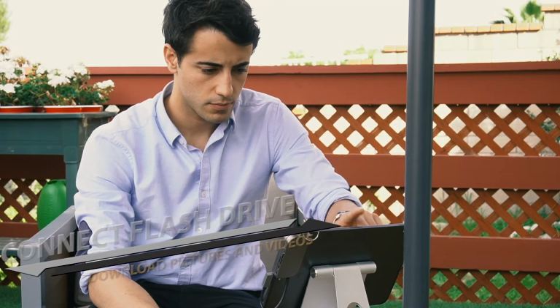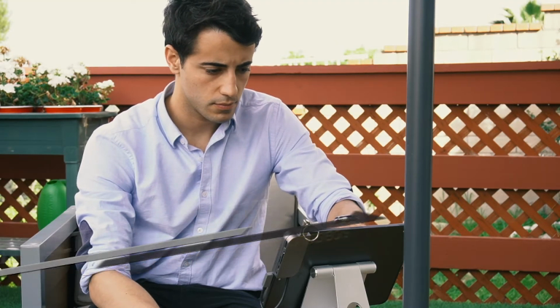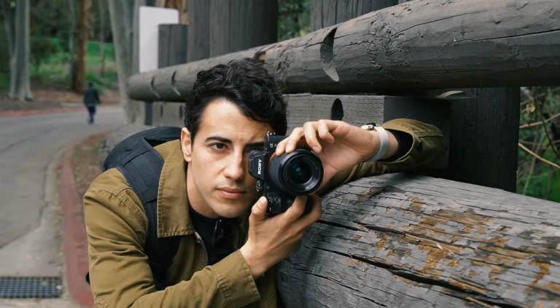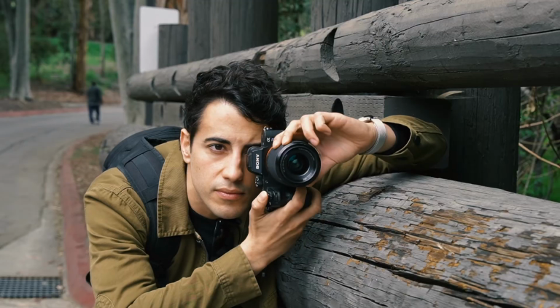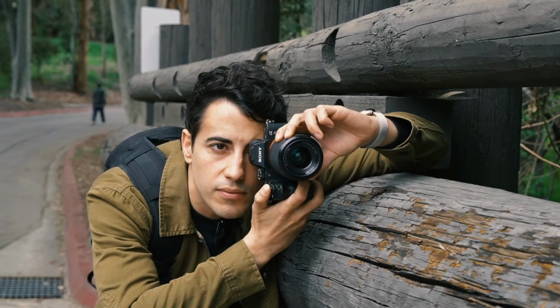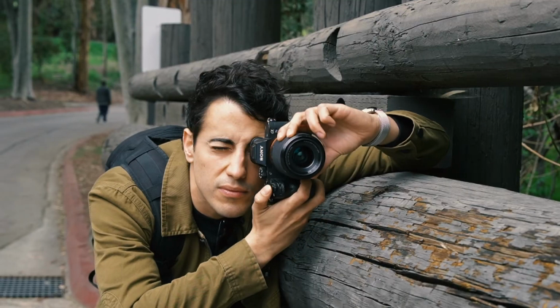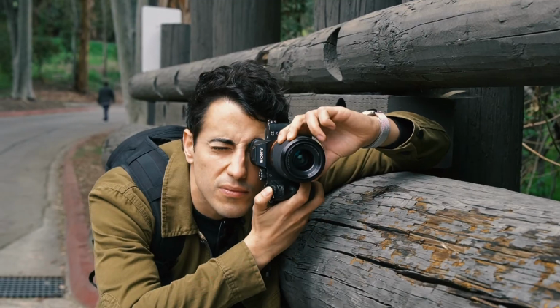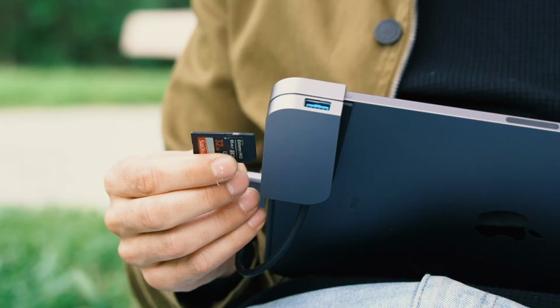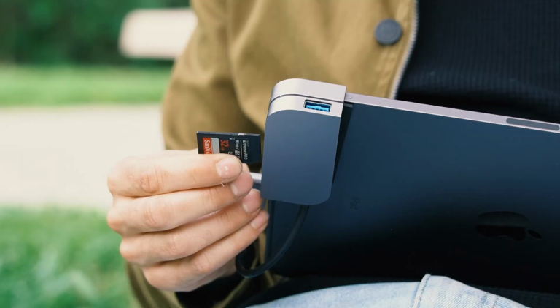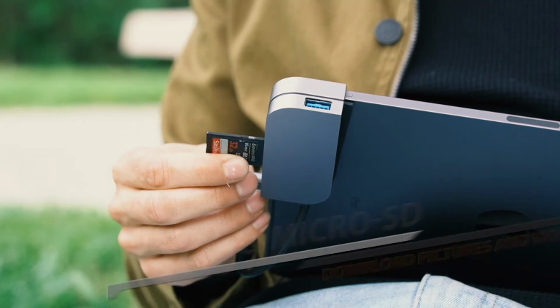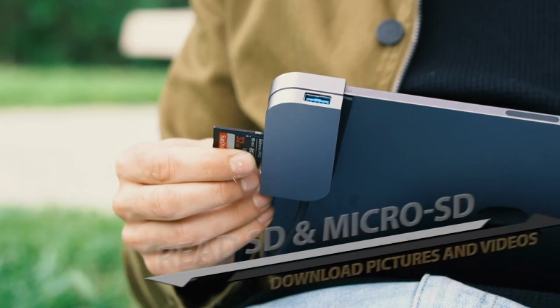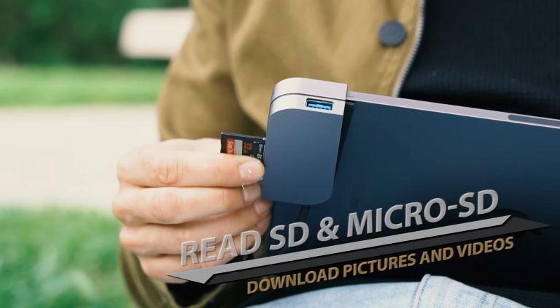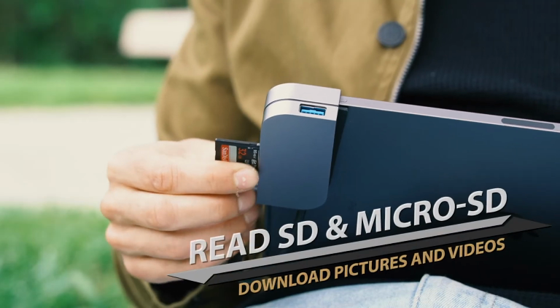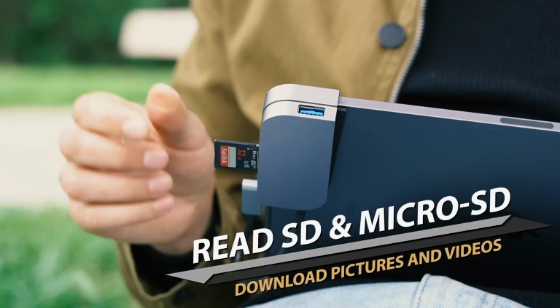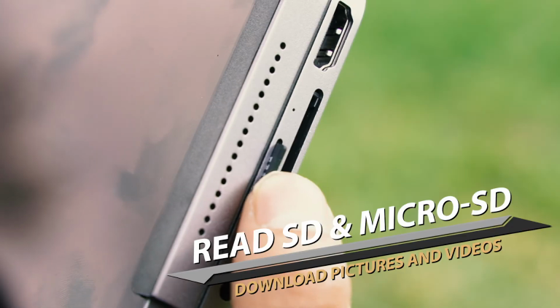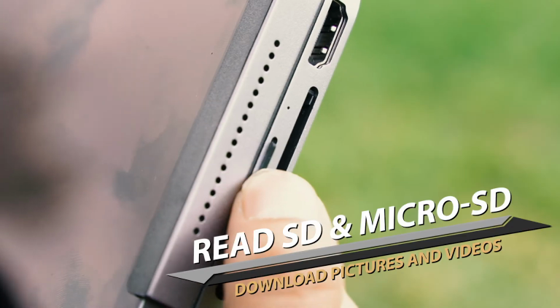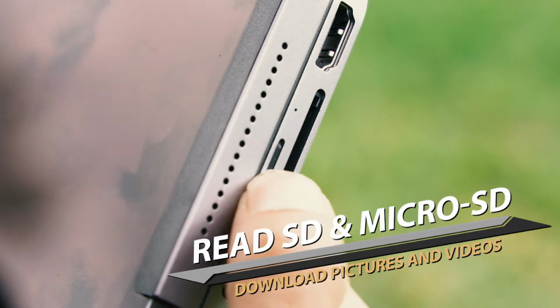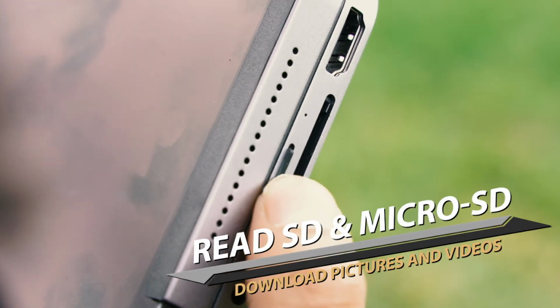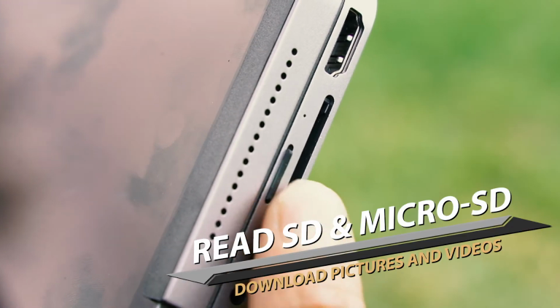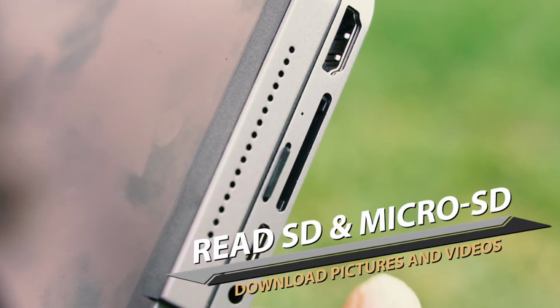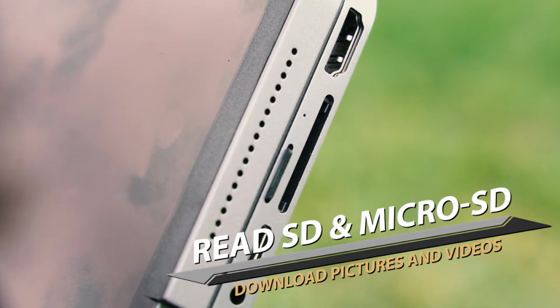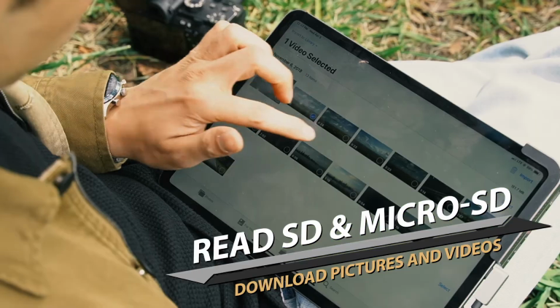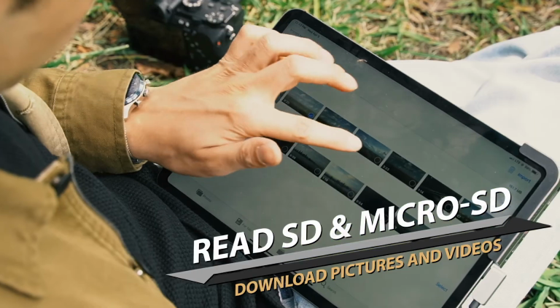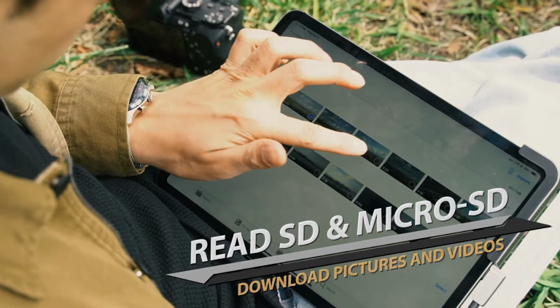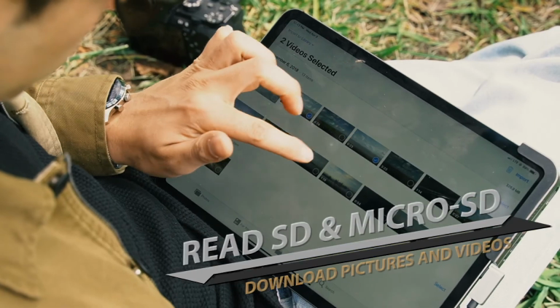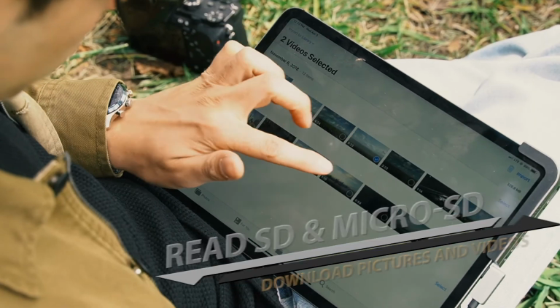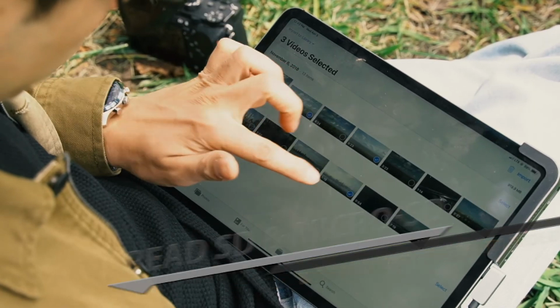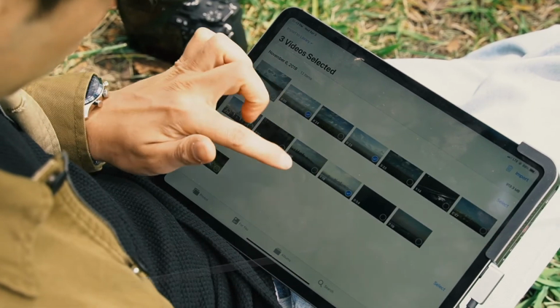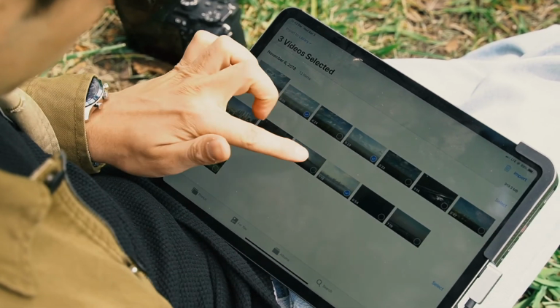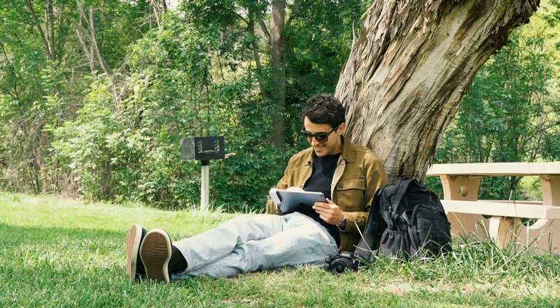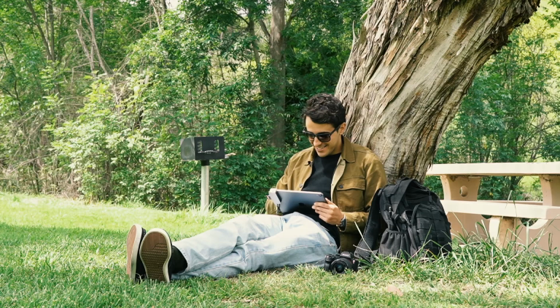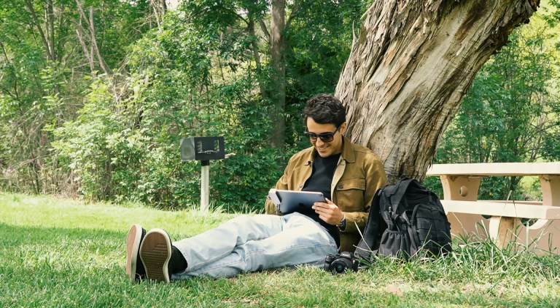With the SD and microSD port, you can easily download your footage right after shooting.